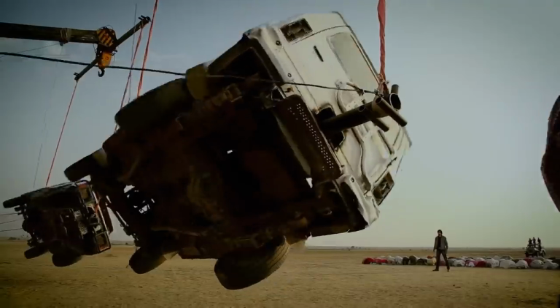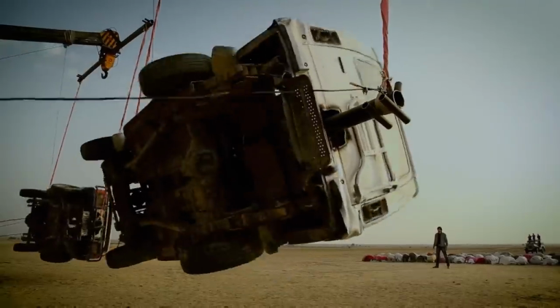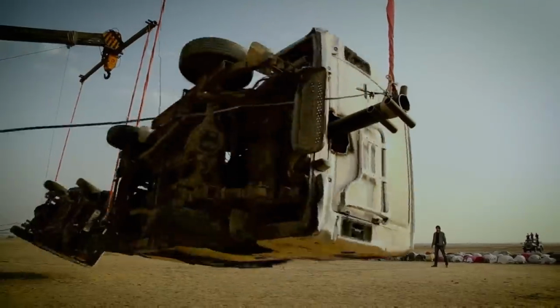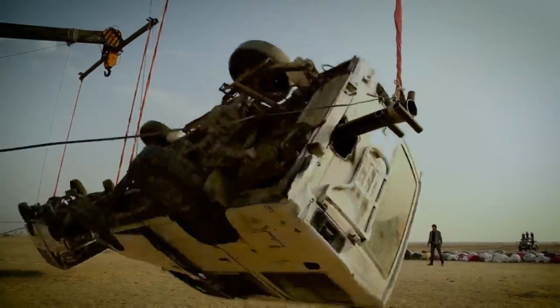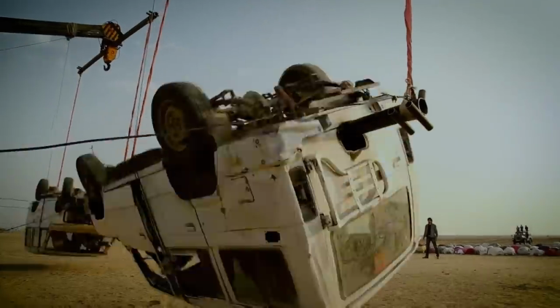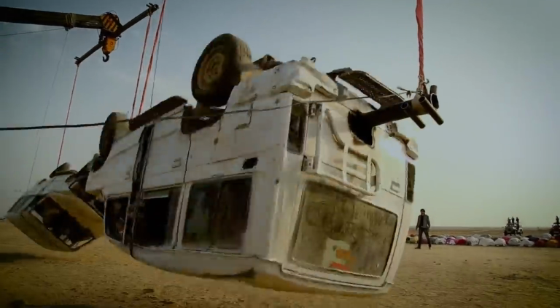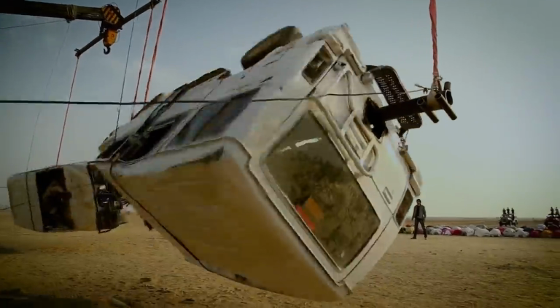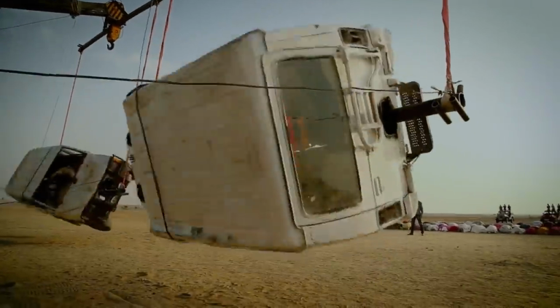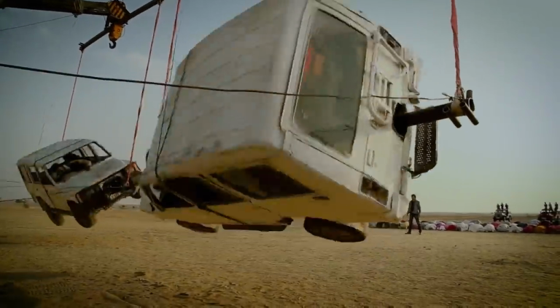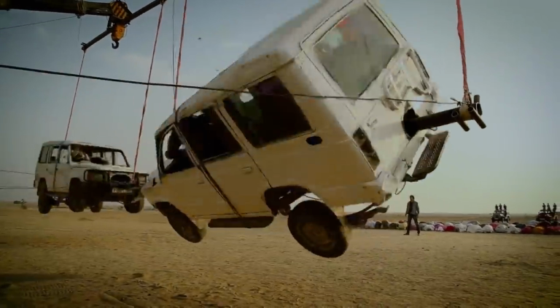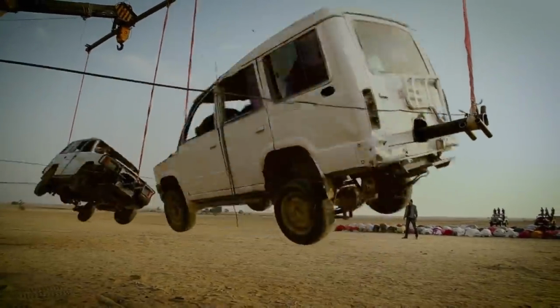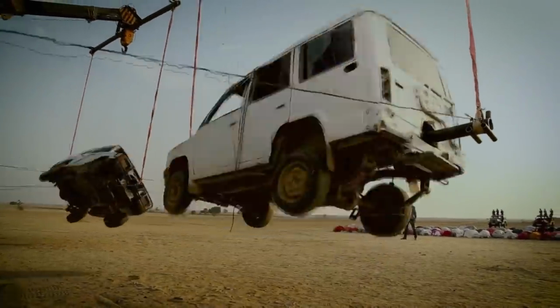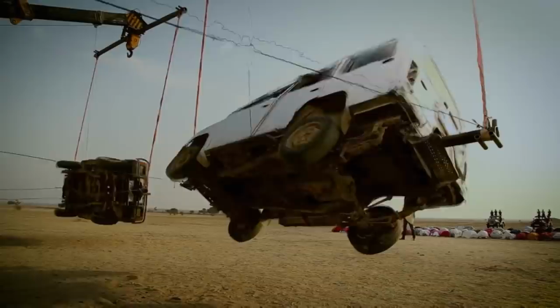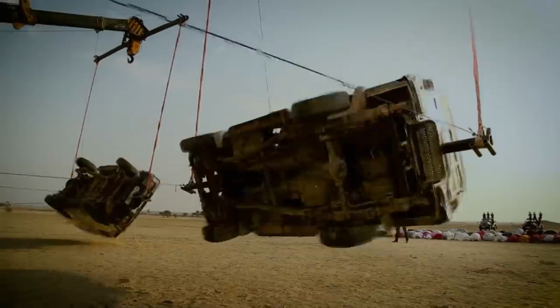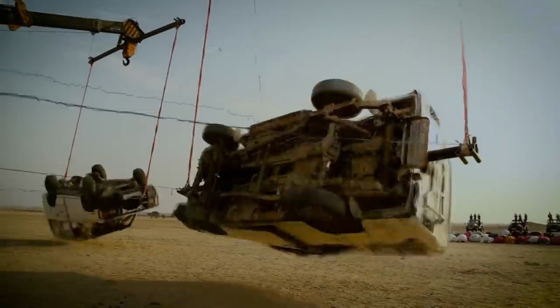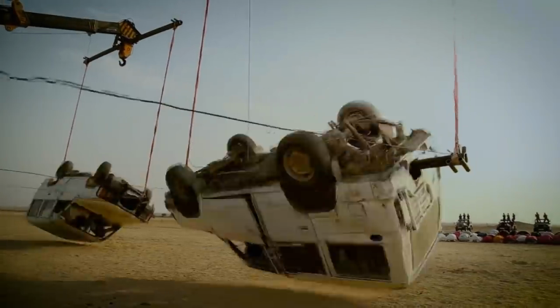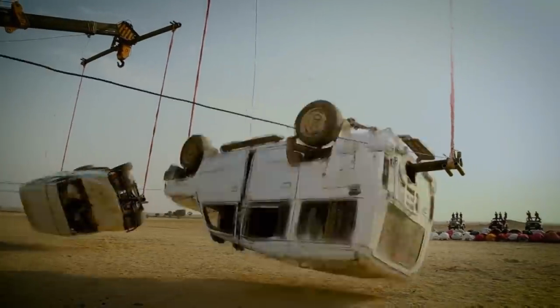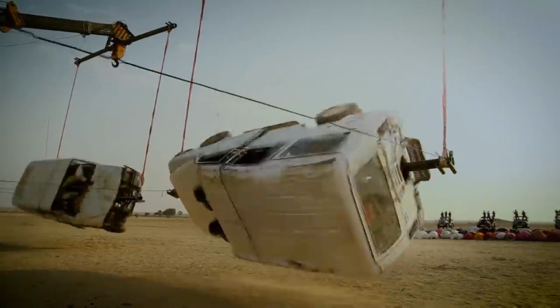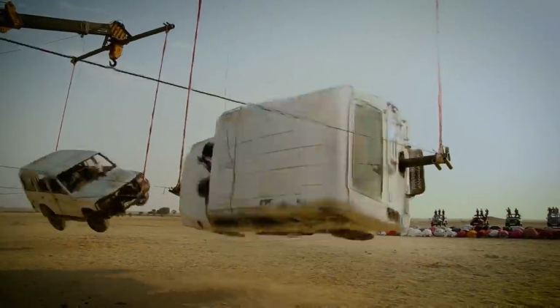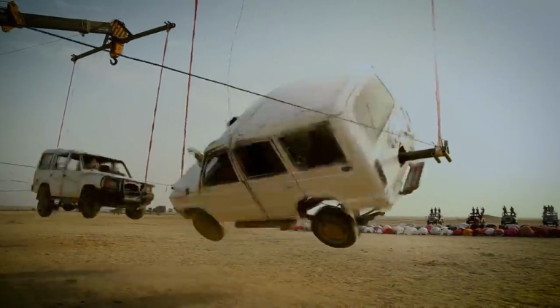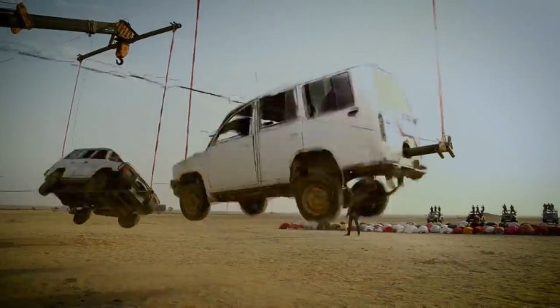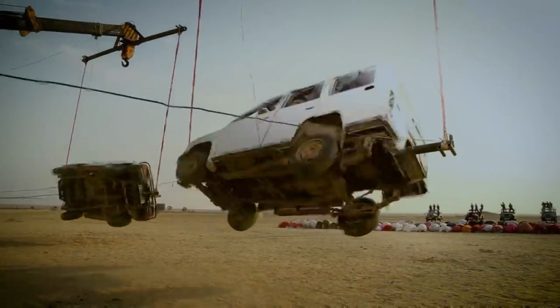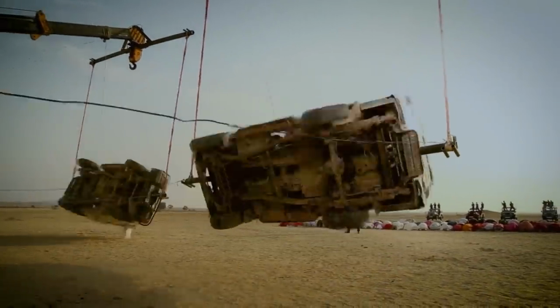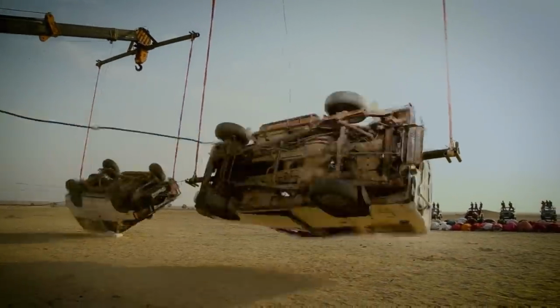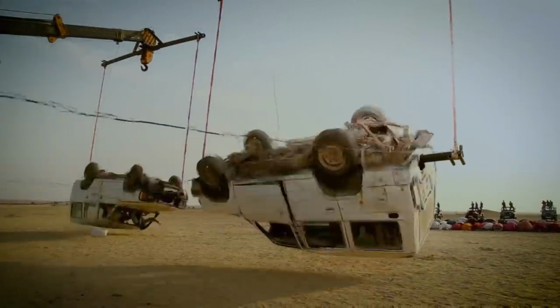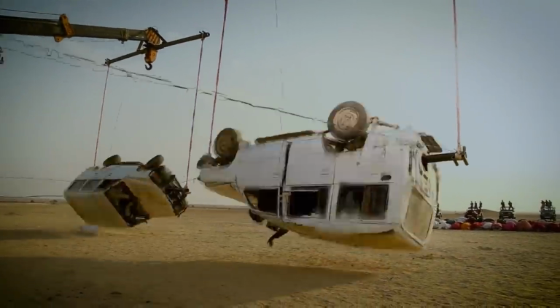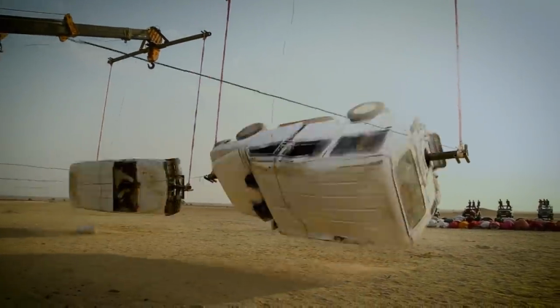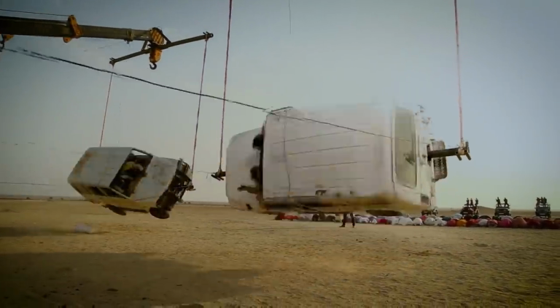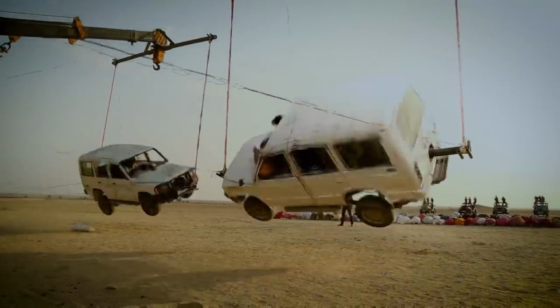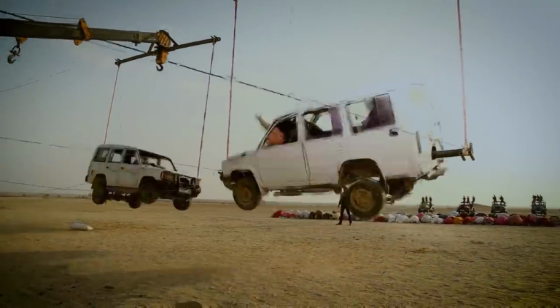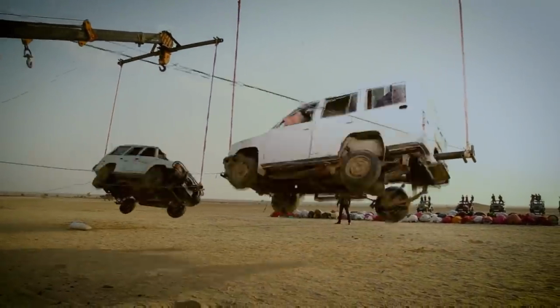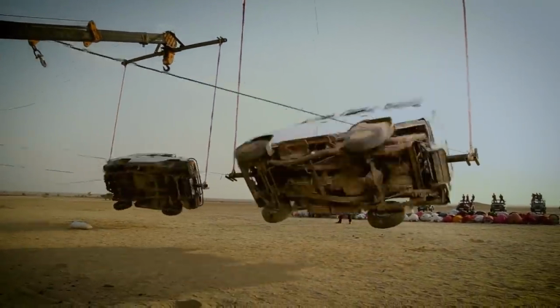I'm not entirely sure what's going on here, but I think that once they're done cooking, those are going to be some pretty tasty cars.